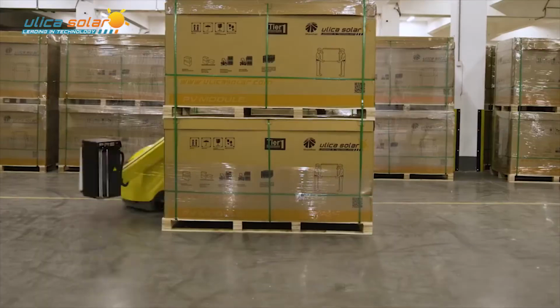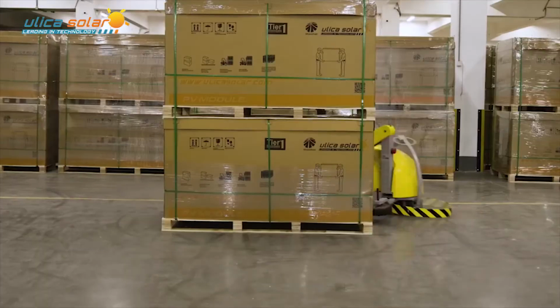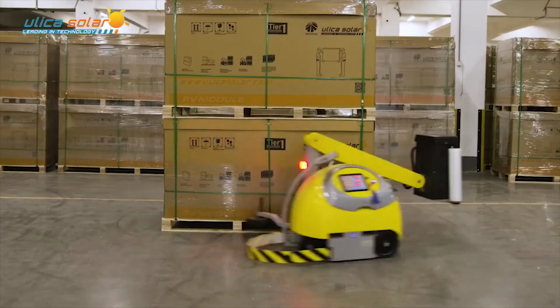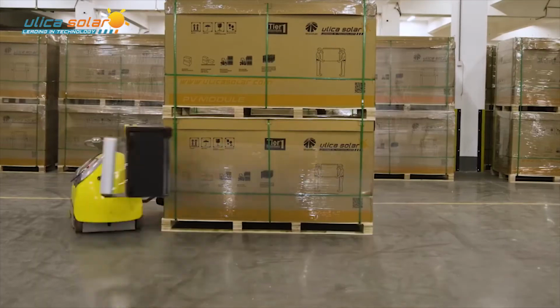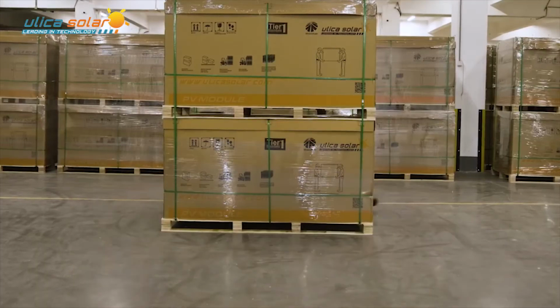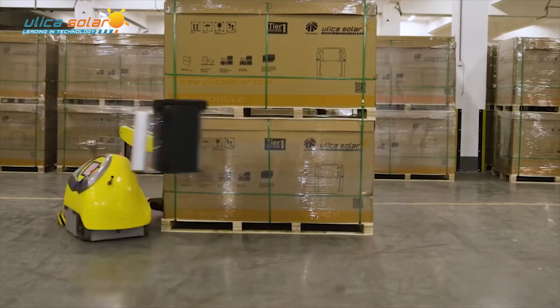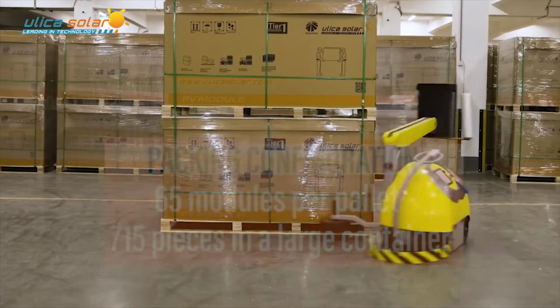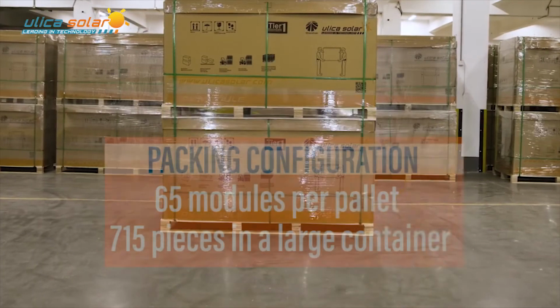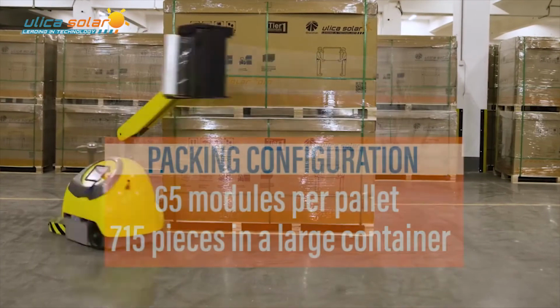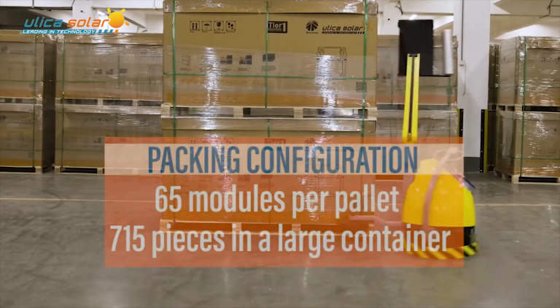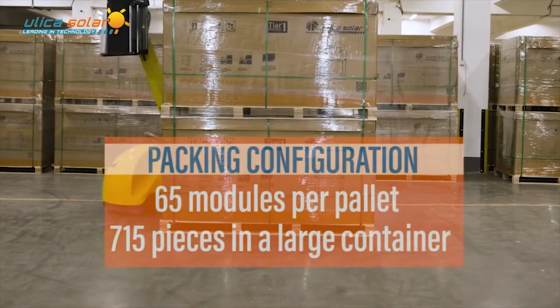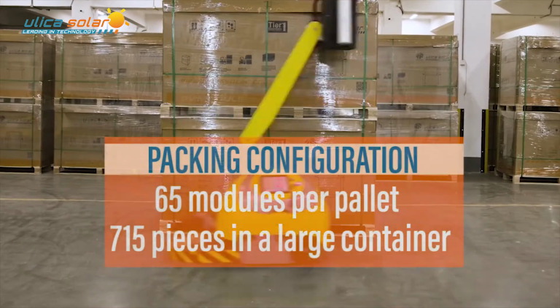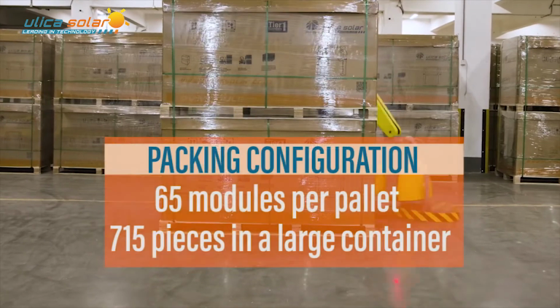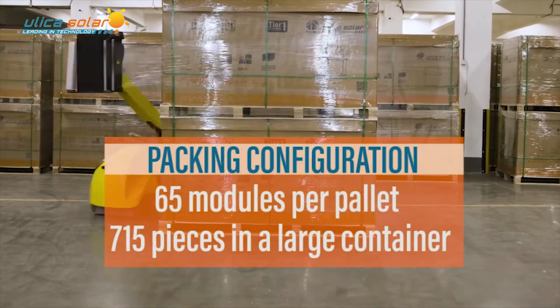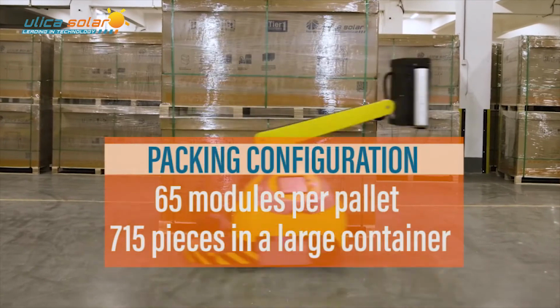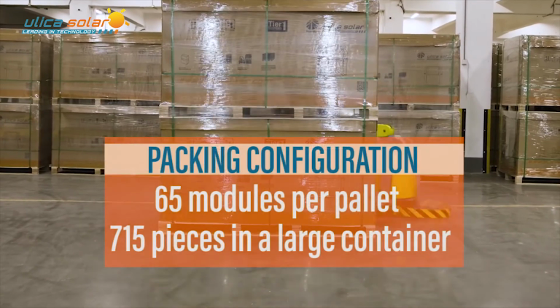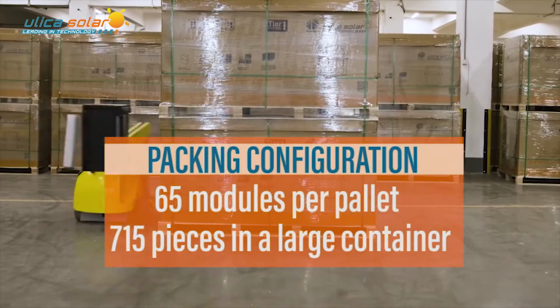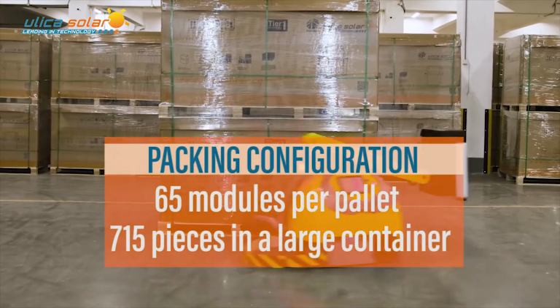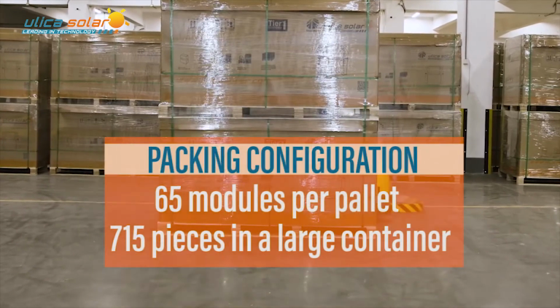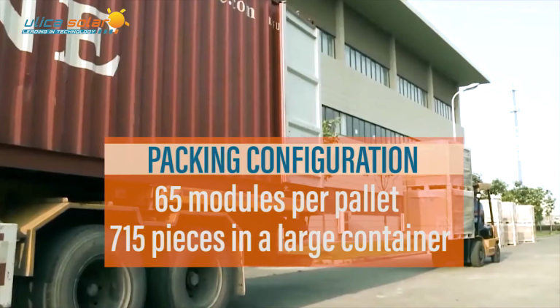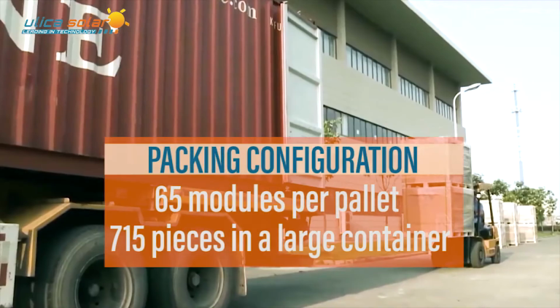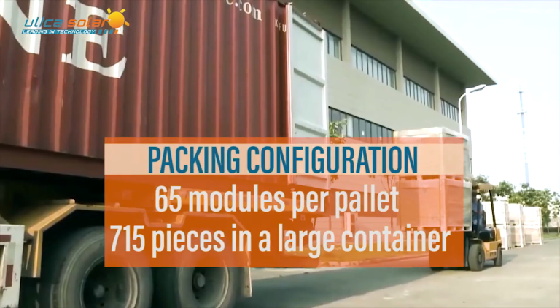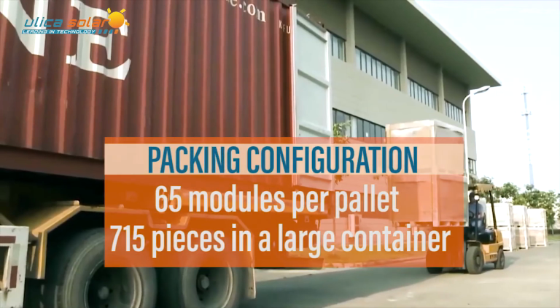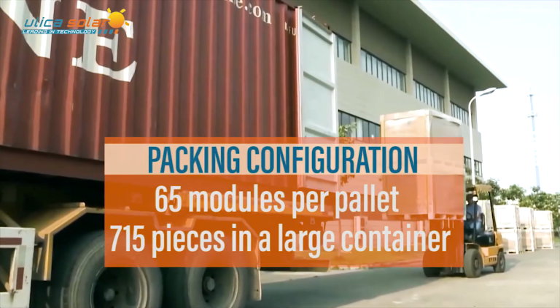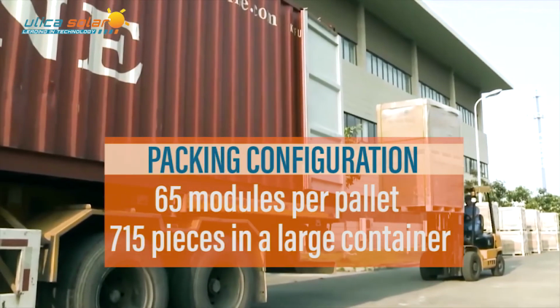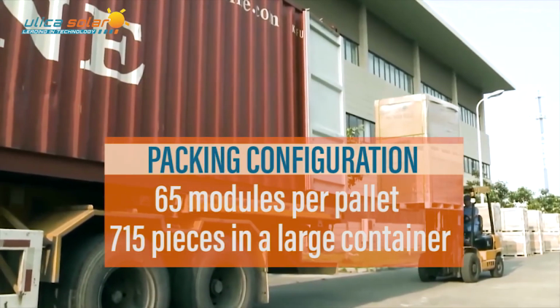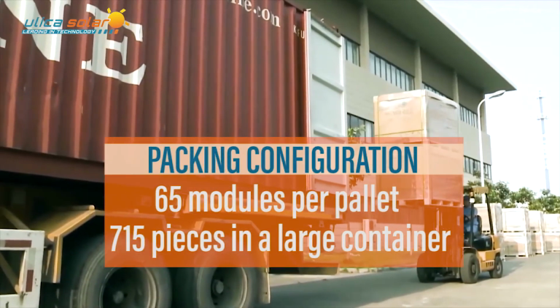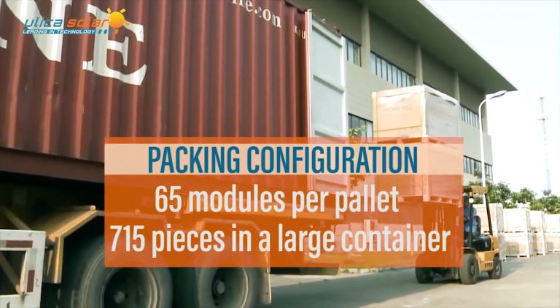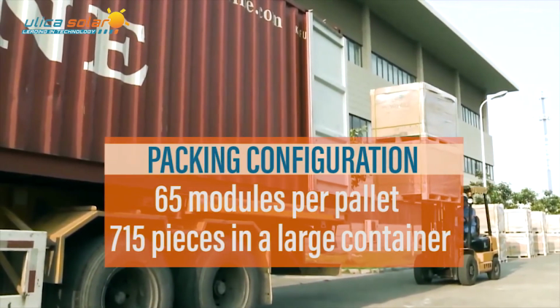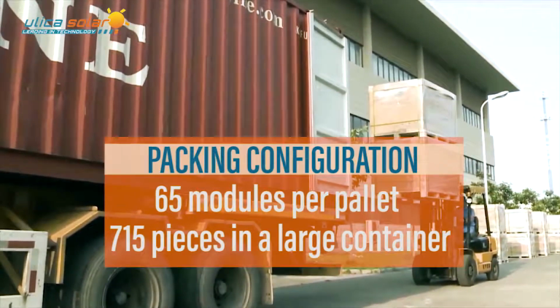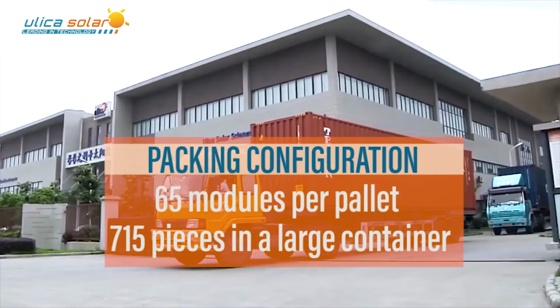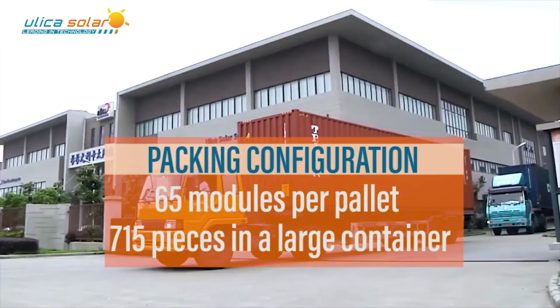For shipping, we pack 65 modules per pallet, with 715 pieces in a large container.